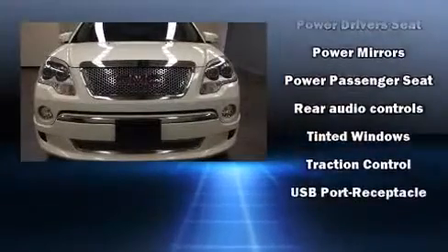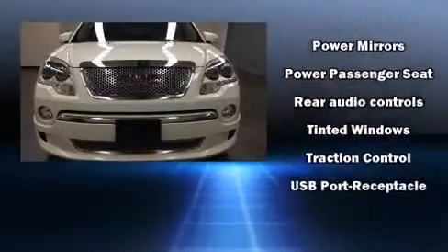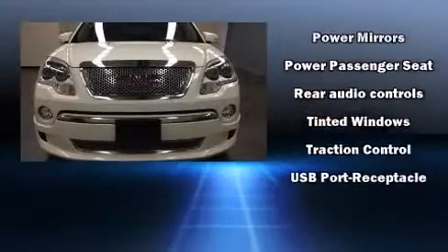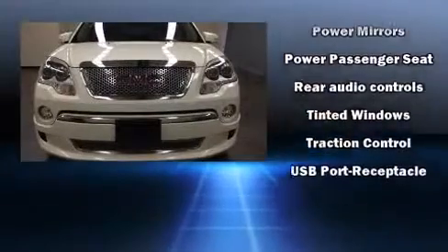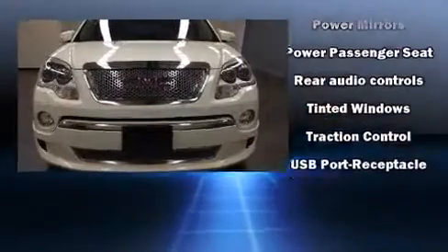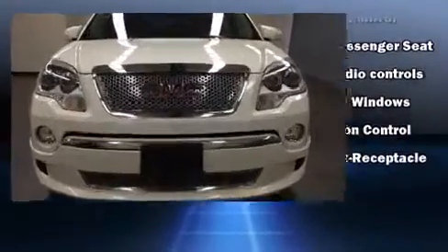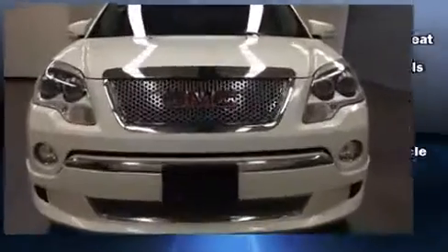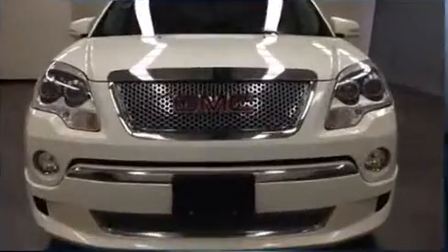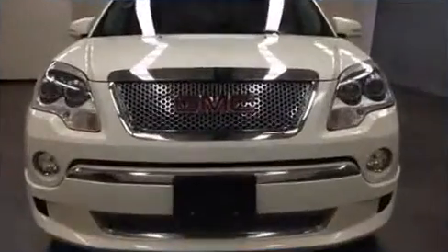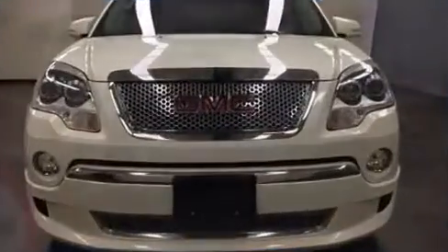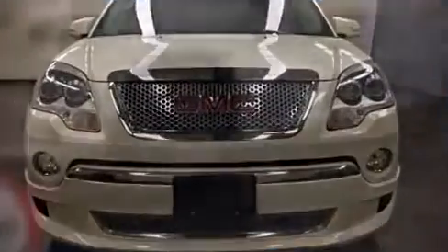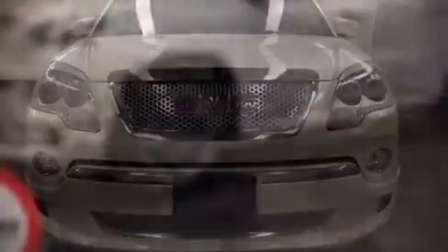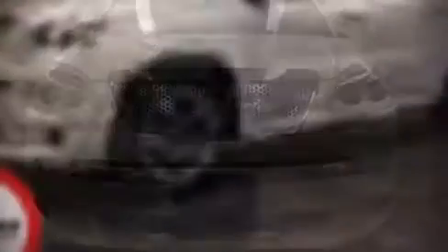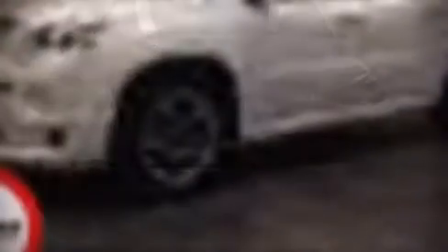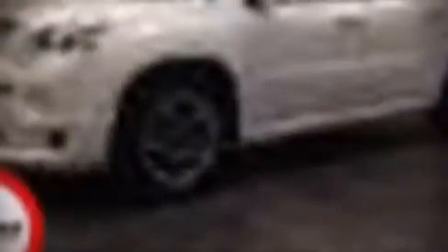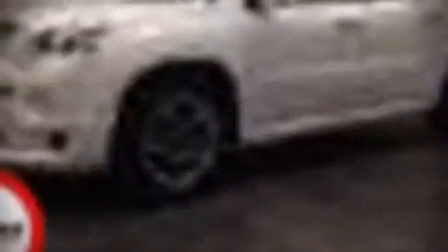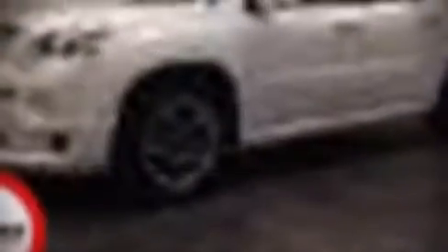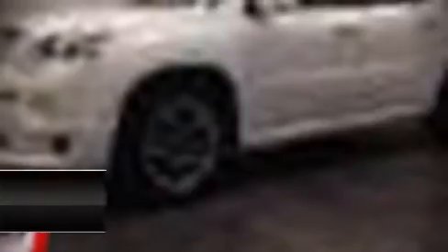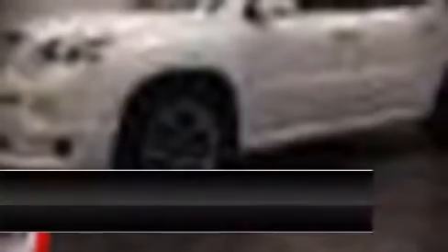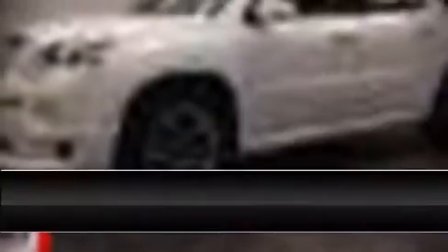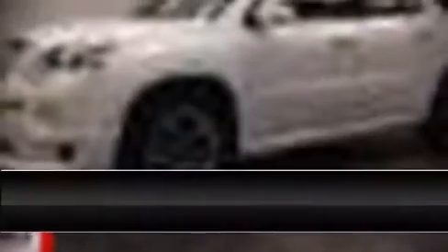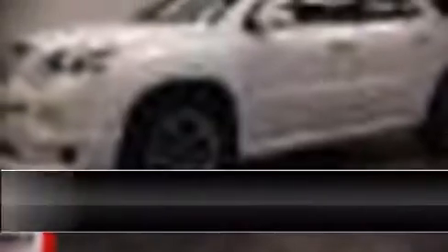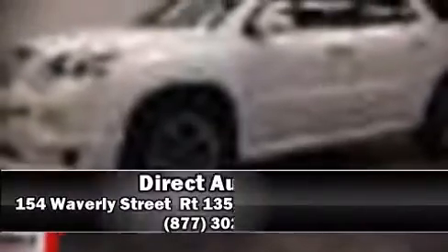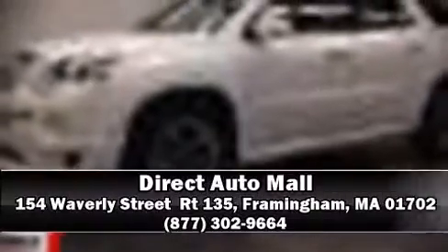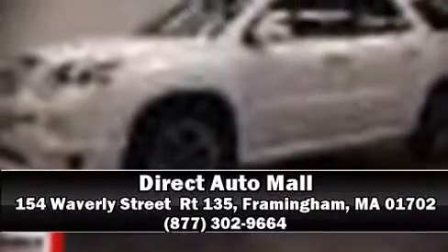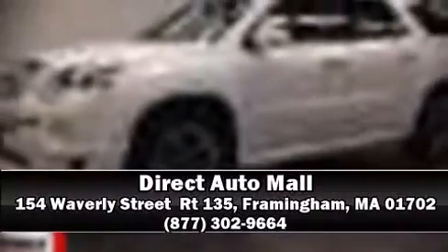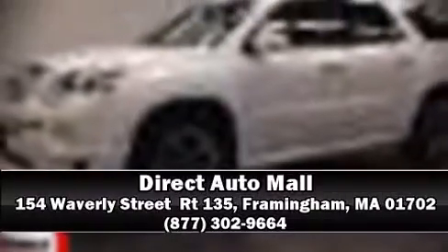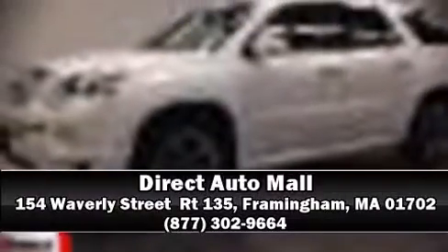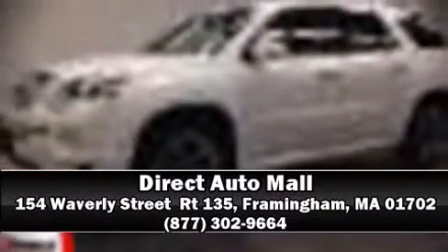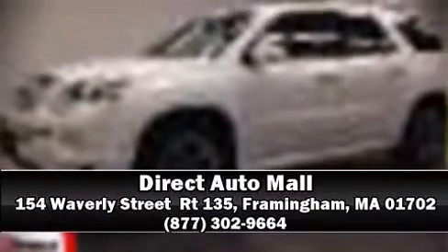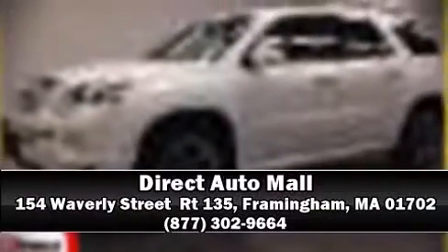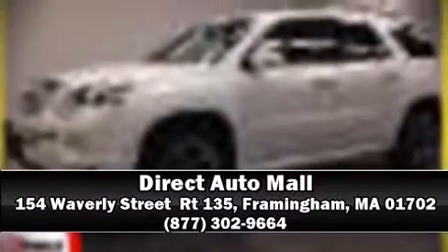Our sales reps are knowledgeable and professional. Come on in and take a test drive.